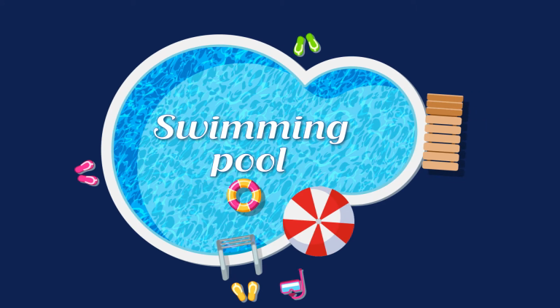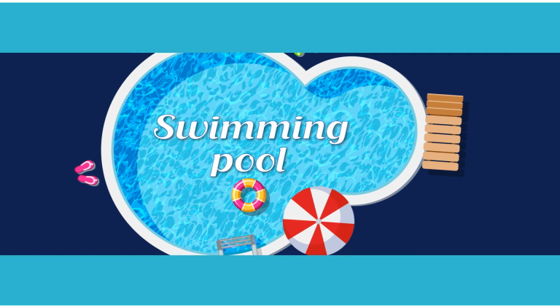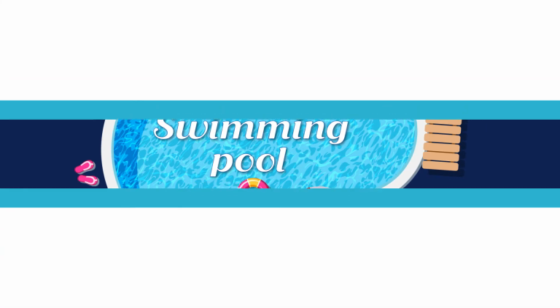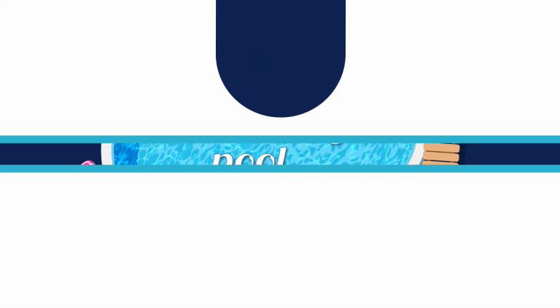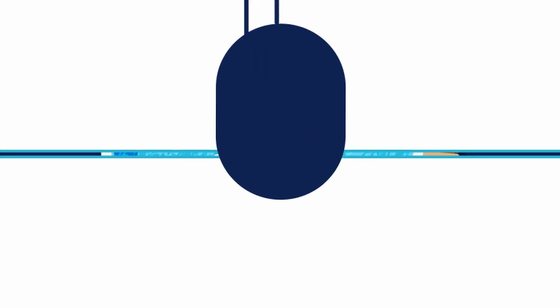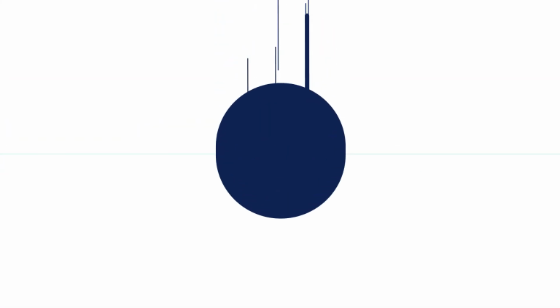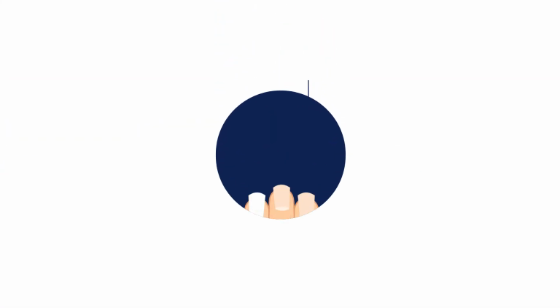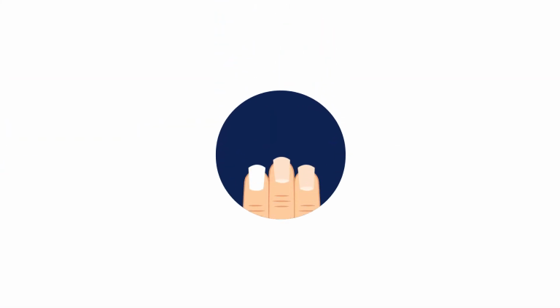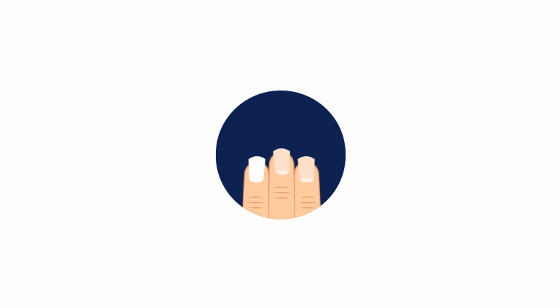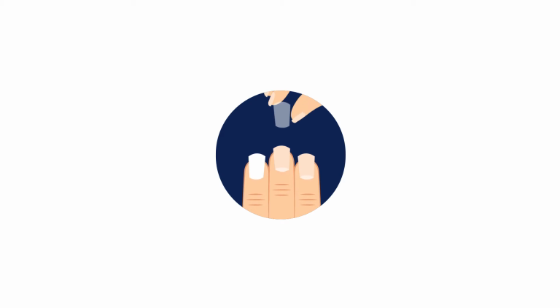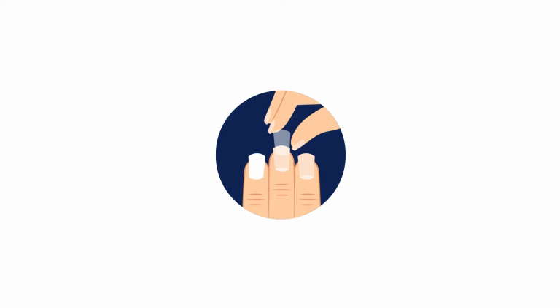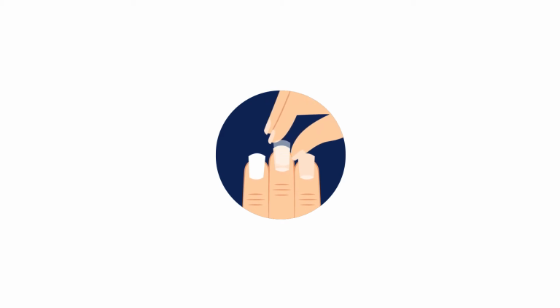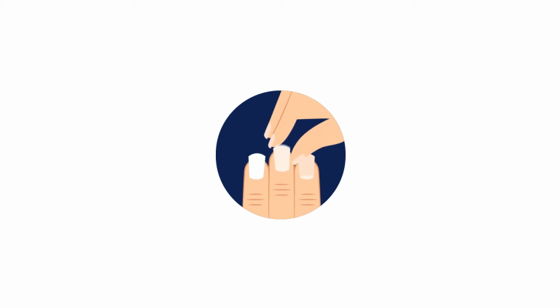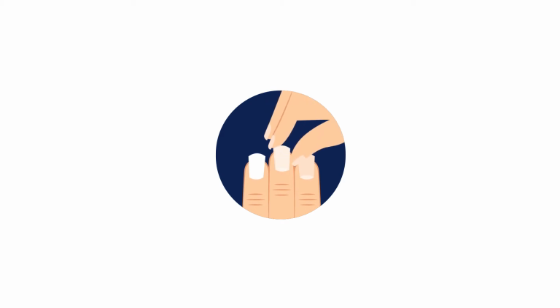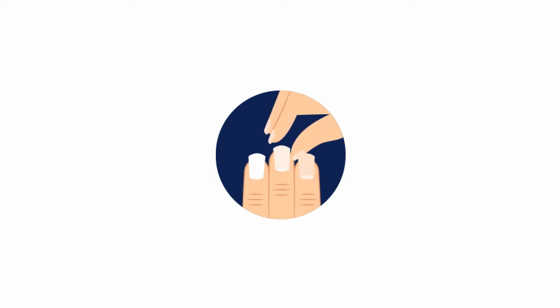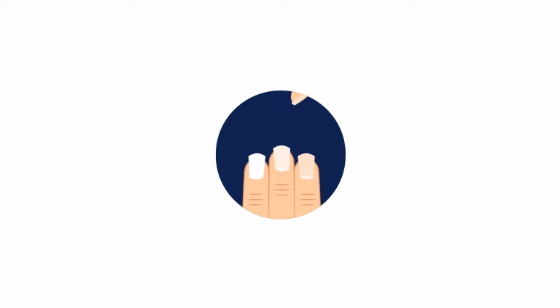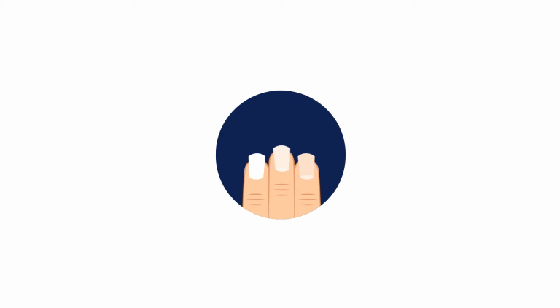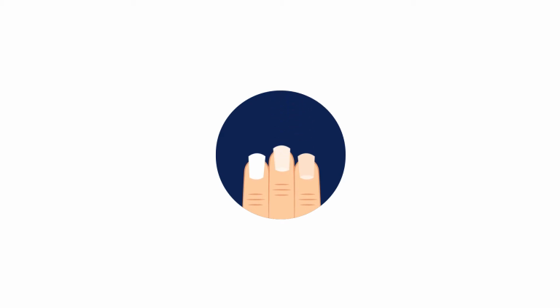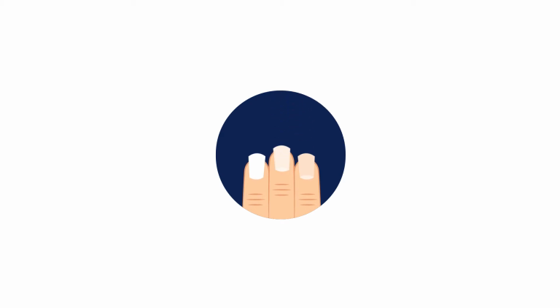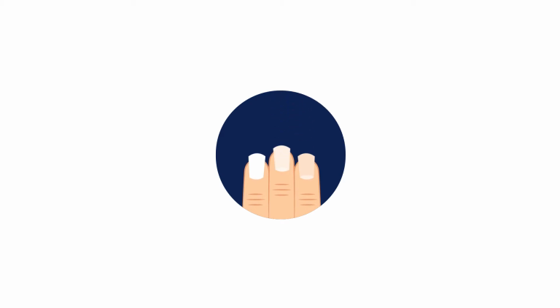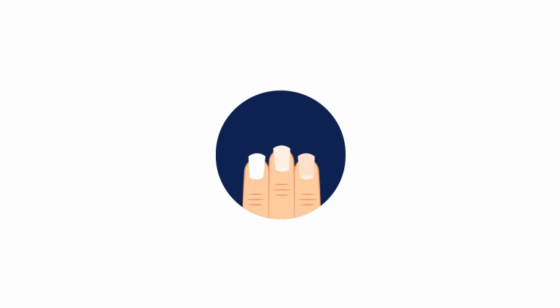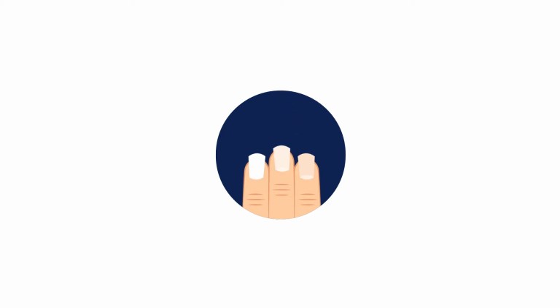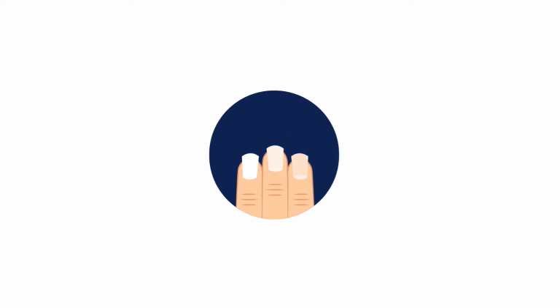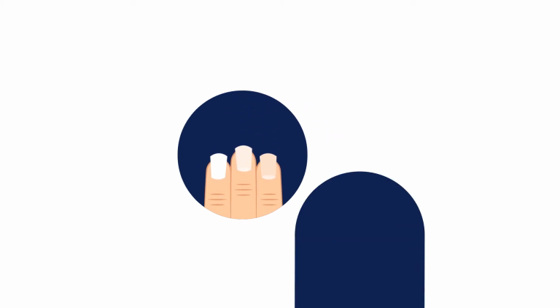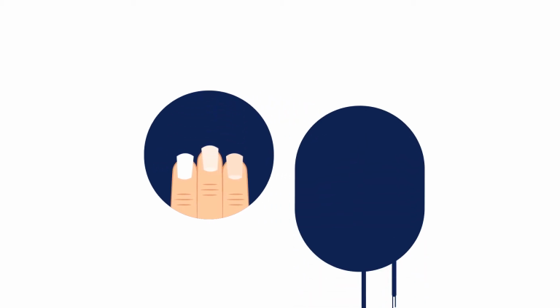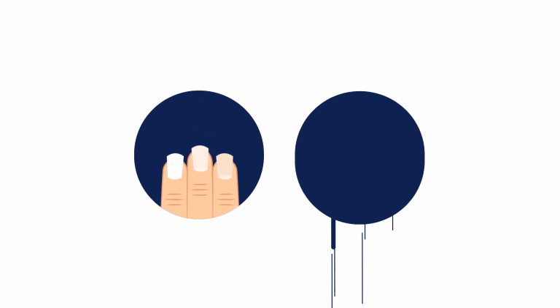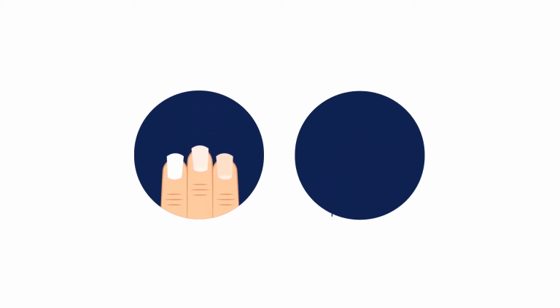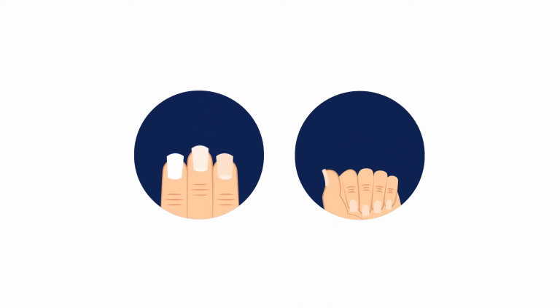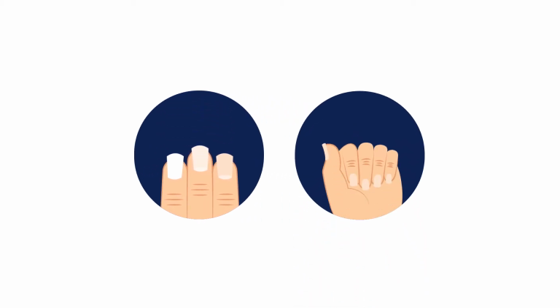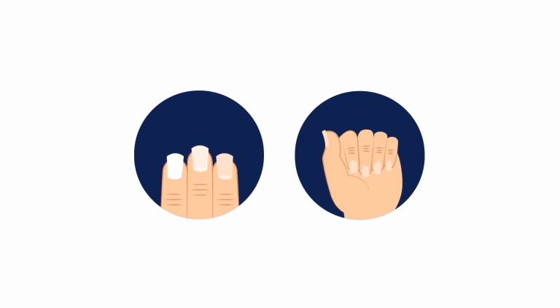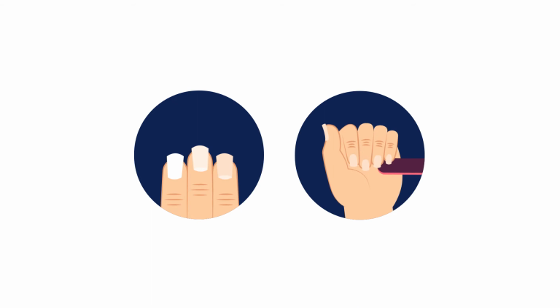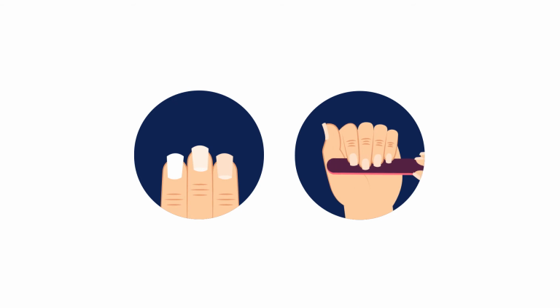Wearing artificial nails has a greater risk of infection, because the surface of the nail is often scraped and prepped.